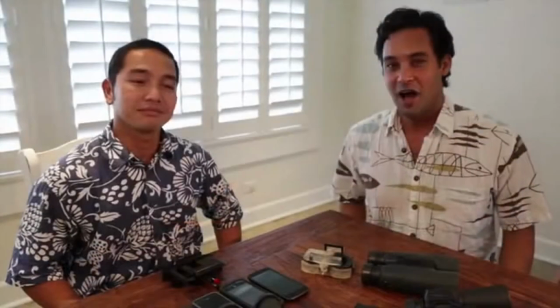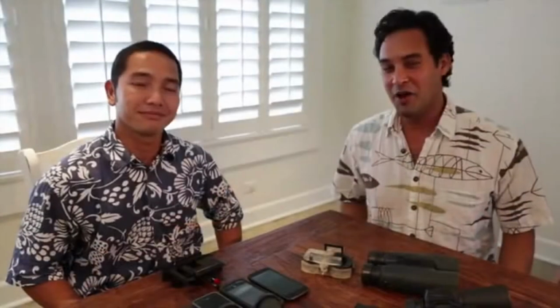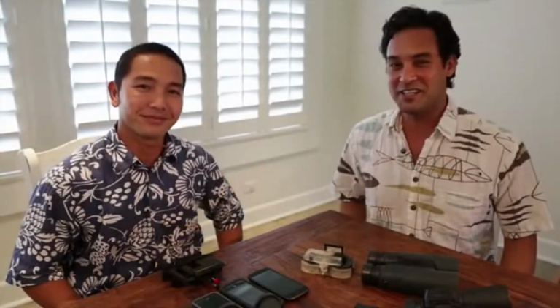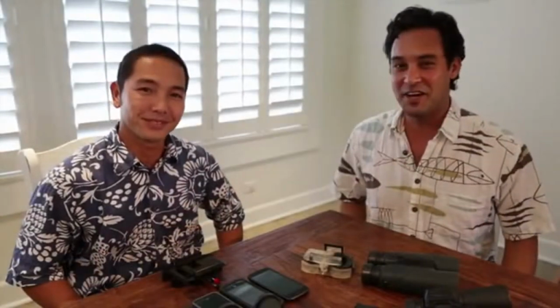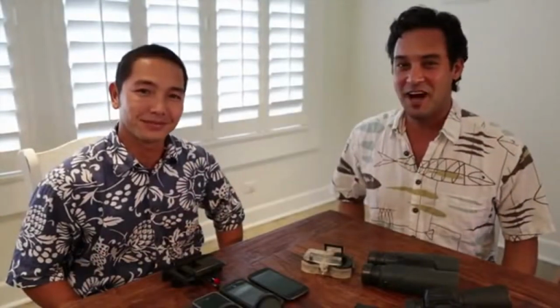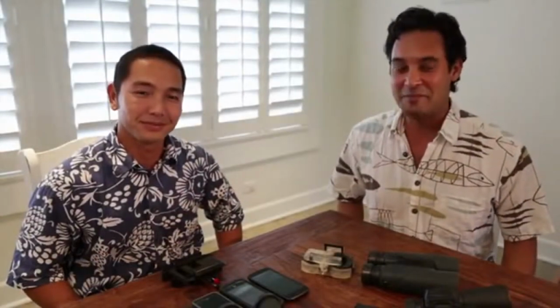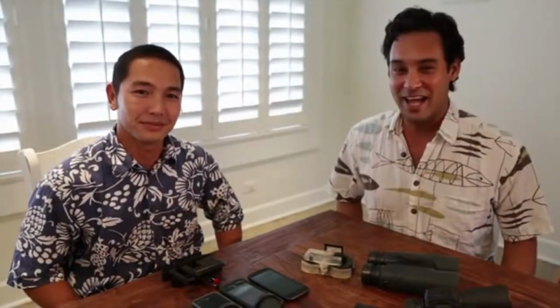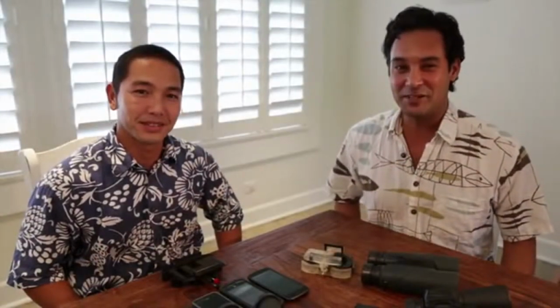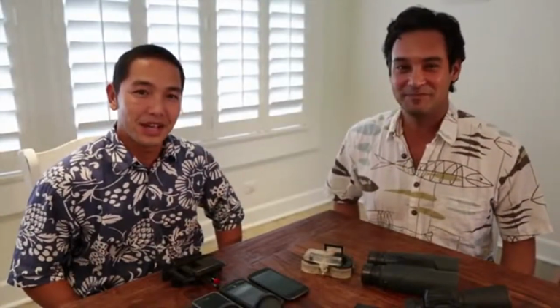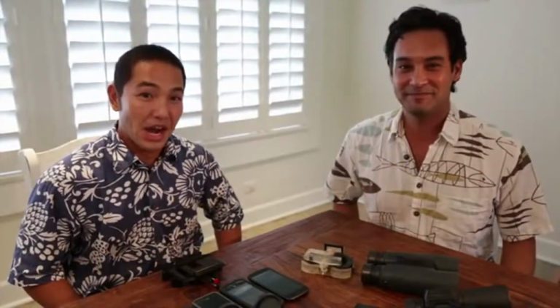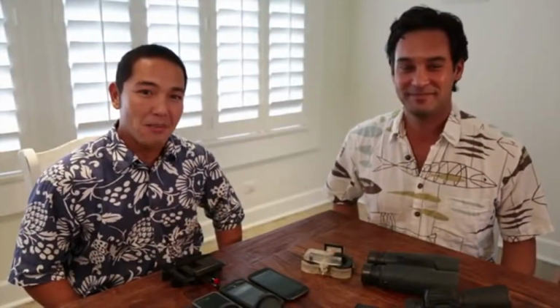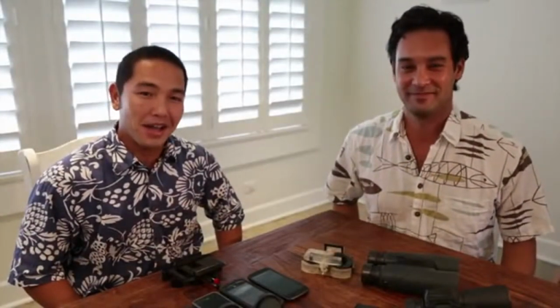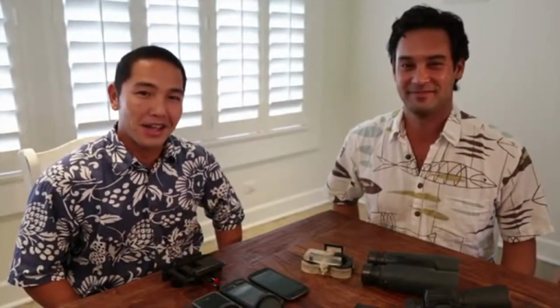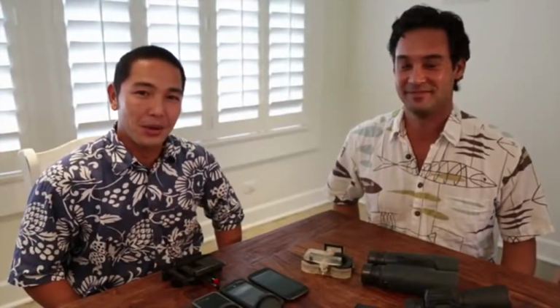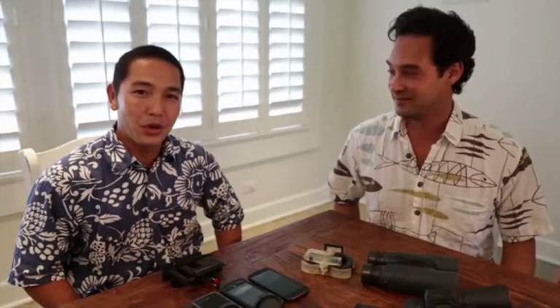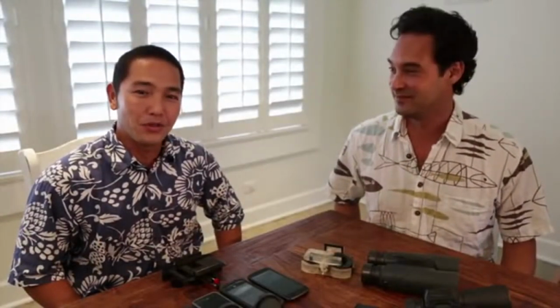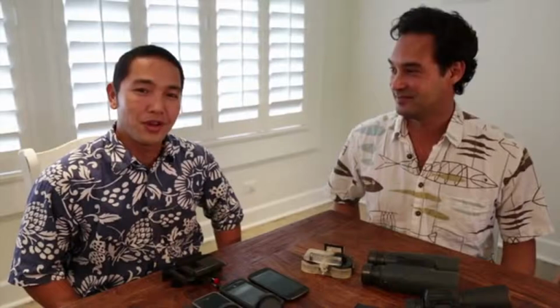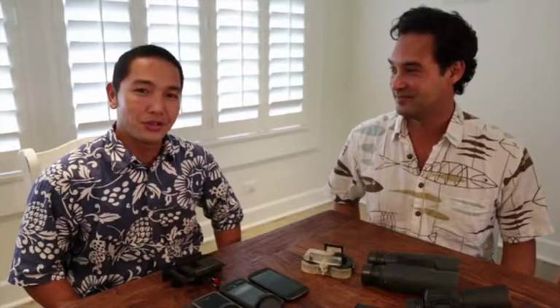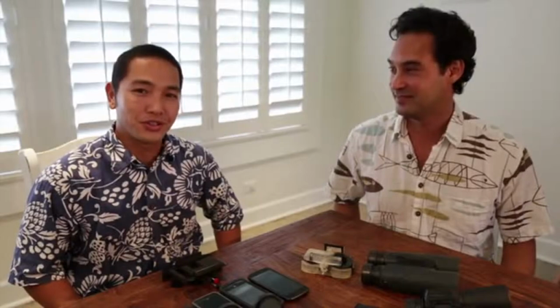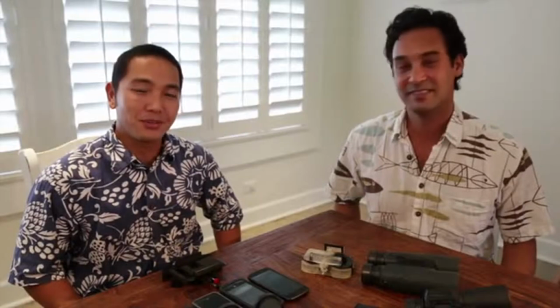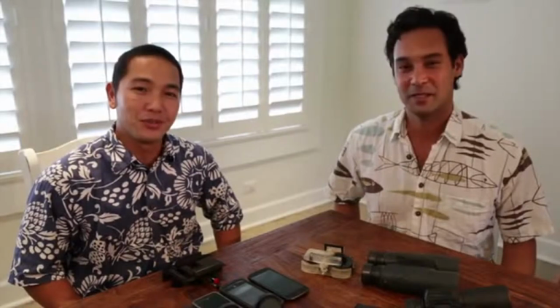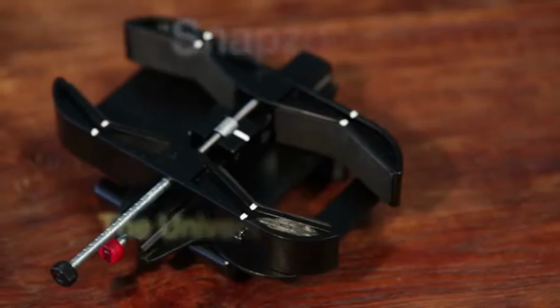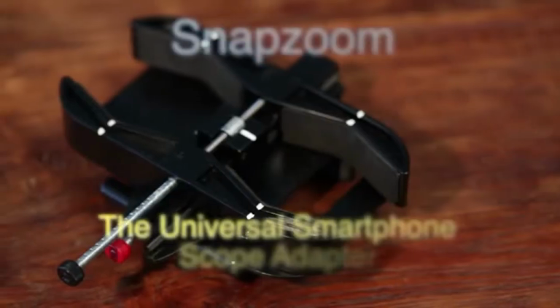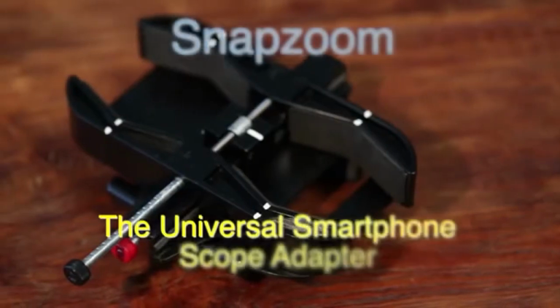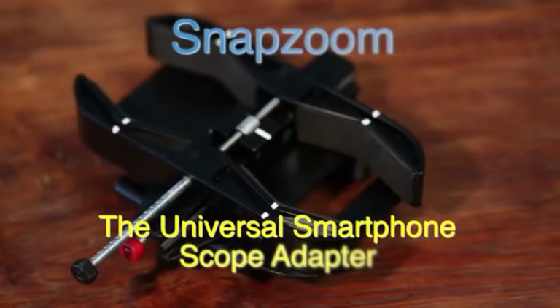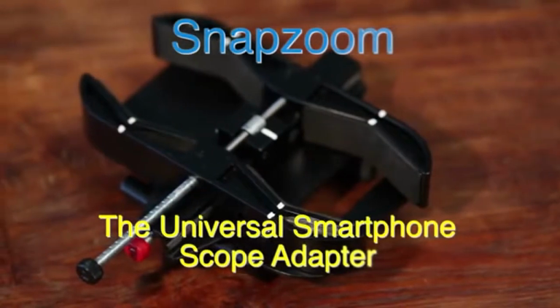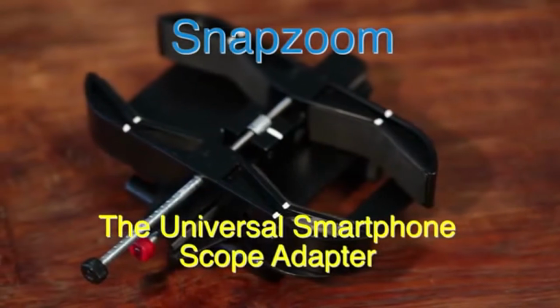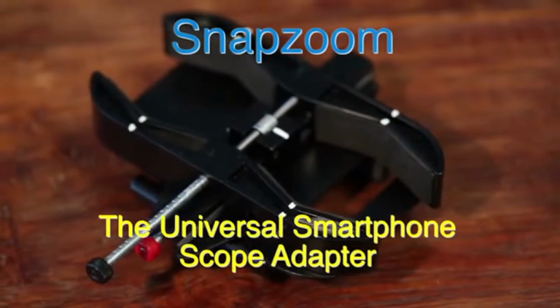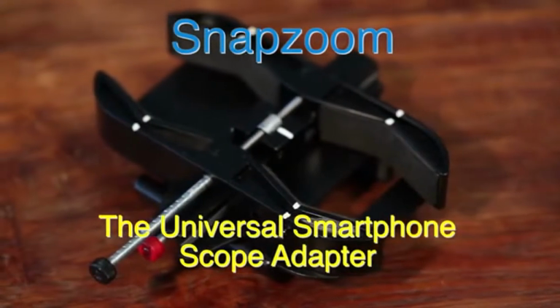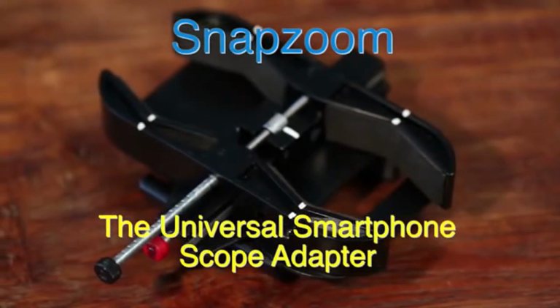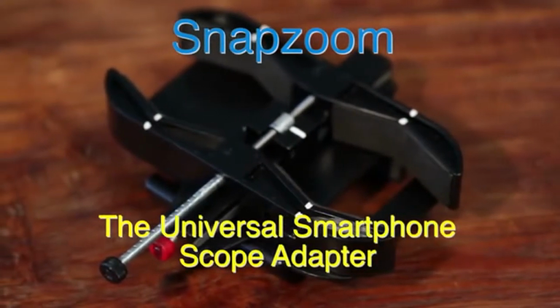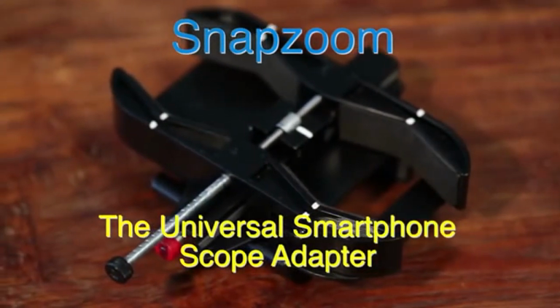Hello Kickstarter, I'm Daniel and I'm Mac and we are the inventors of SnapZoom, the universal smartphone scope adapter.